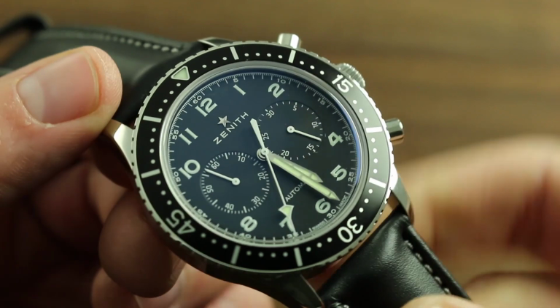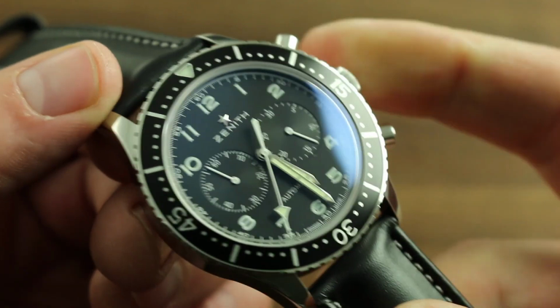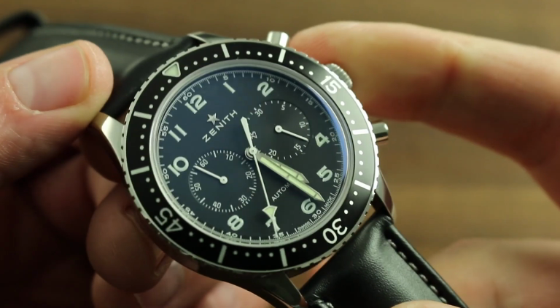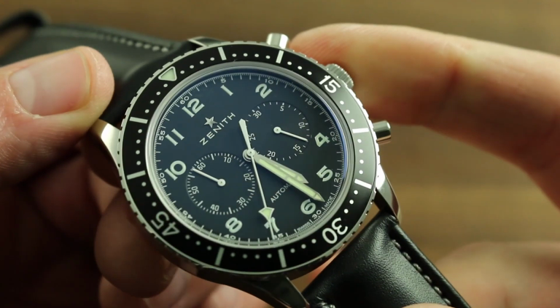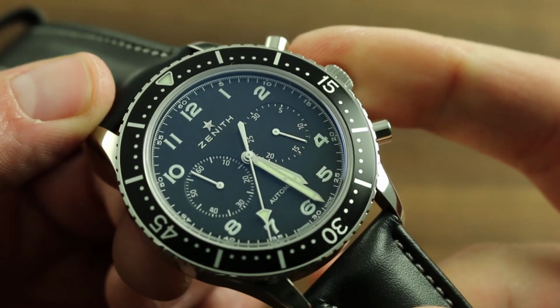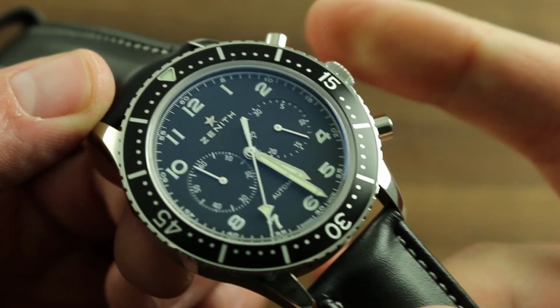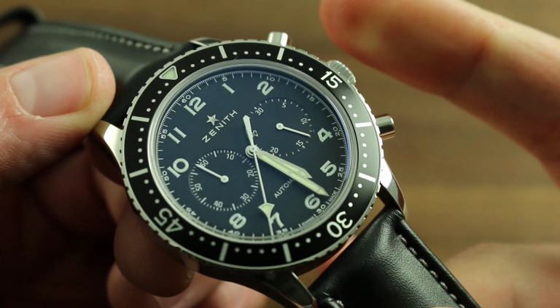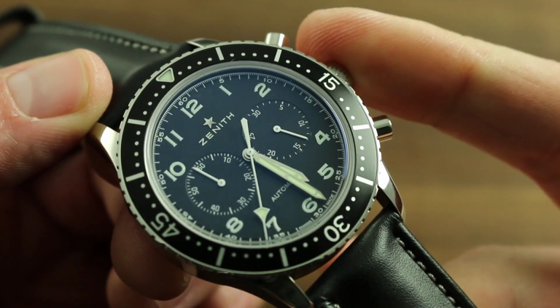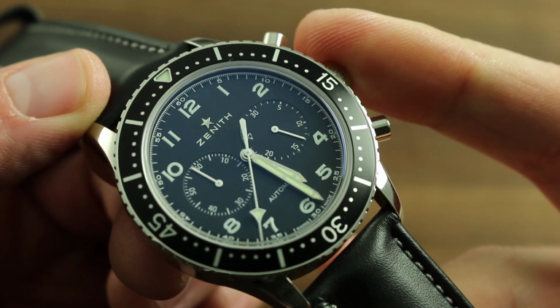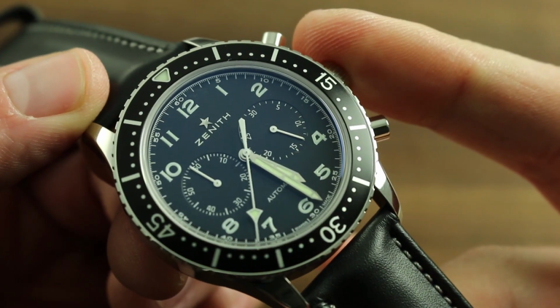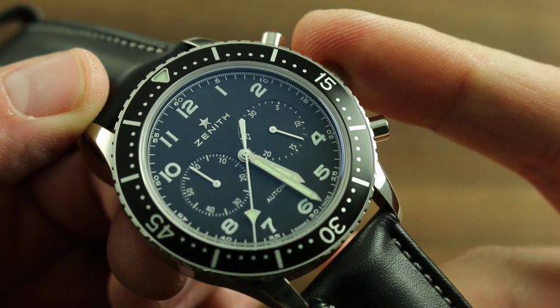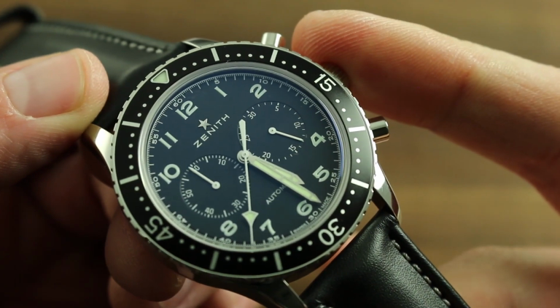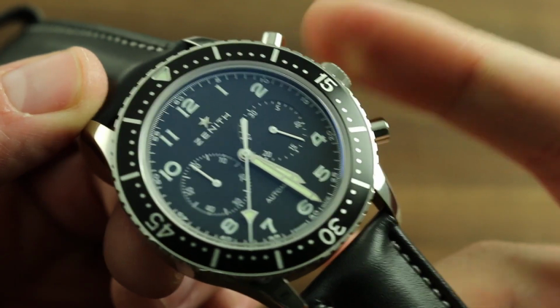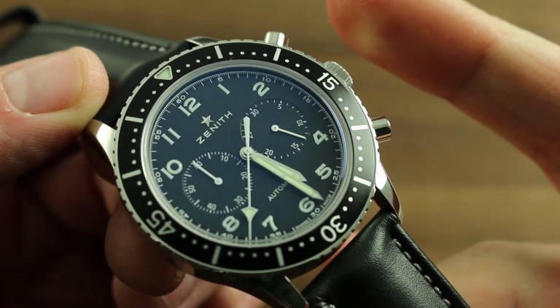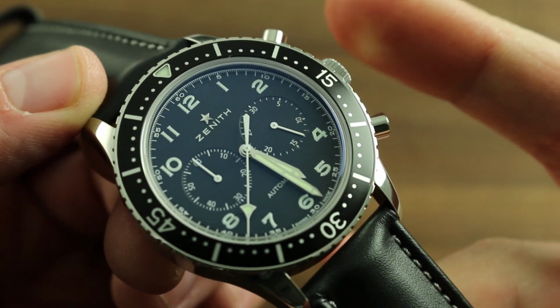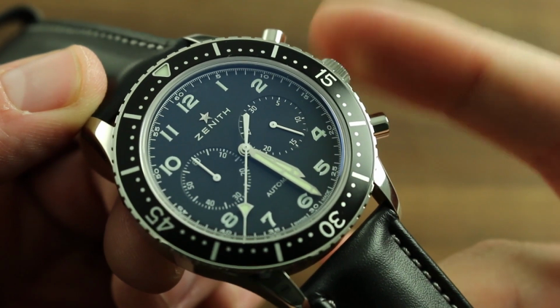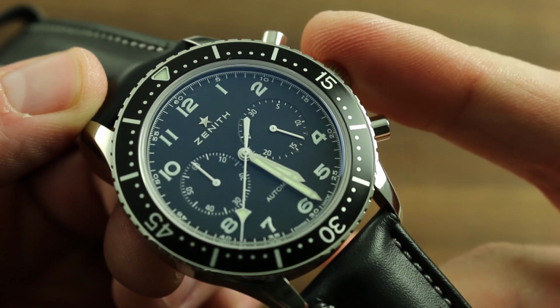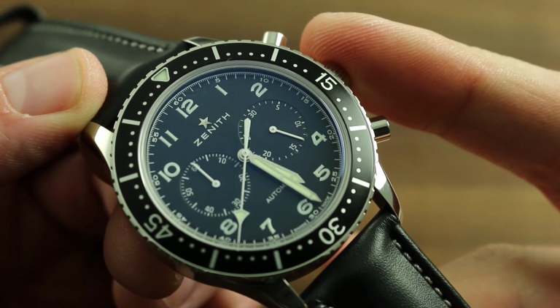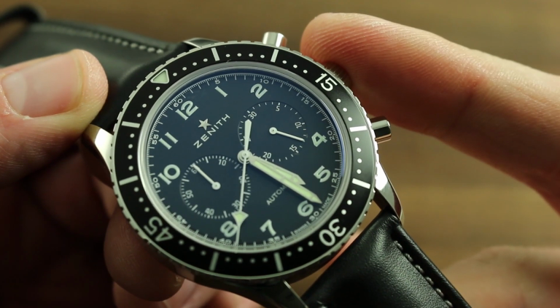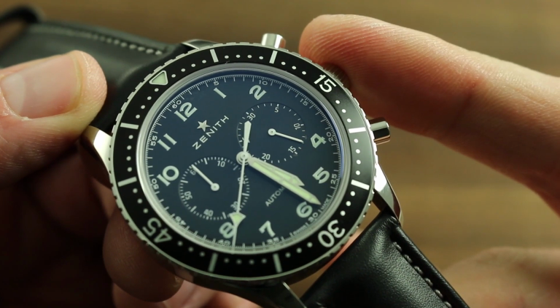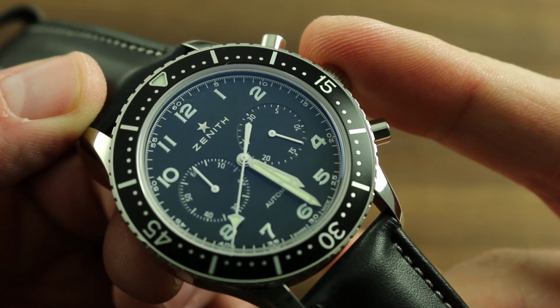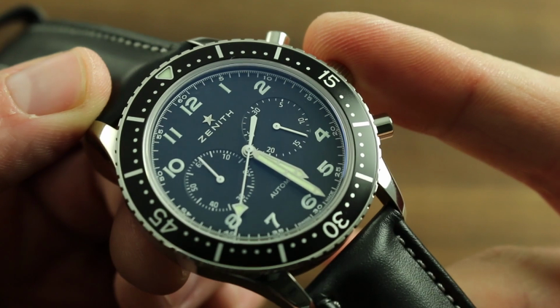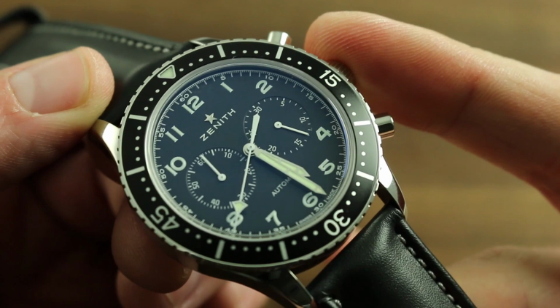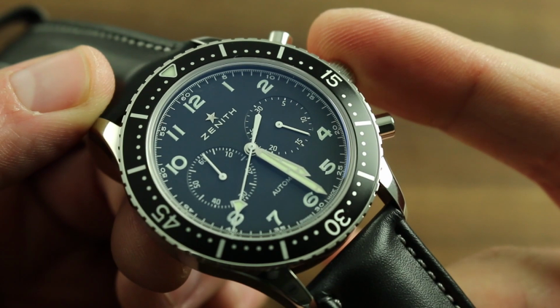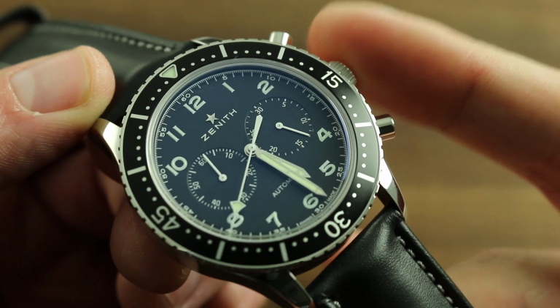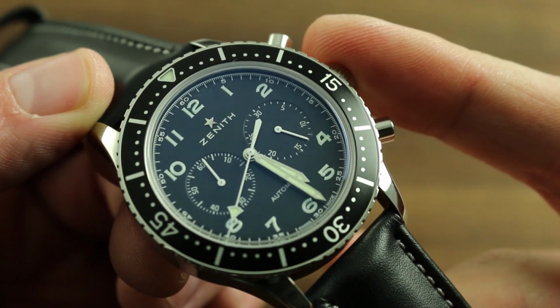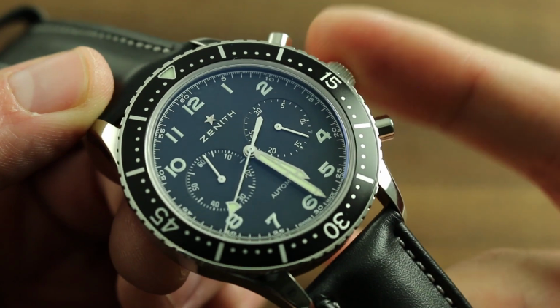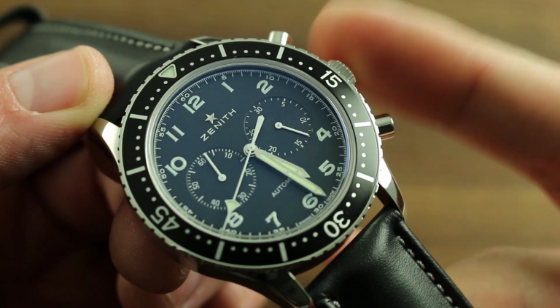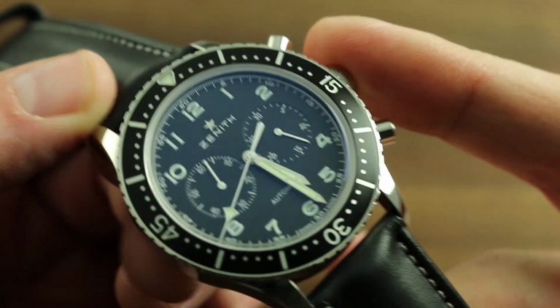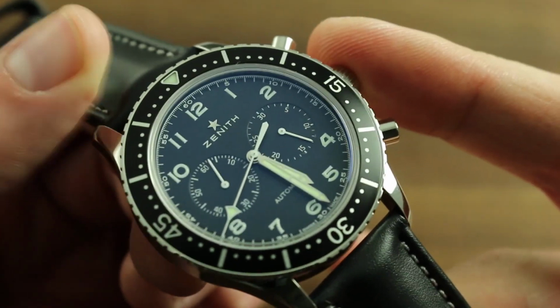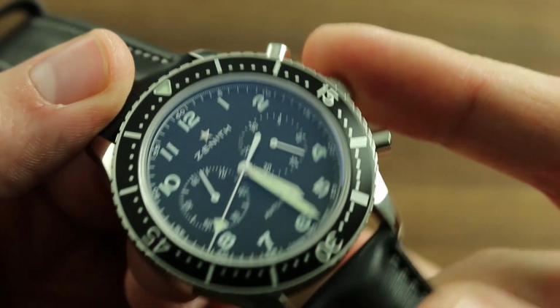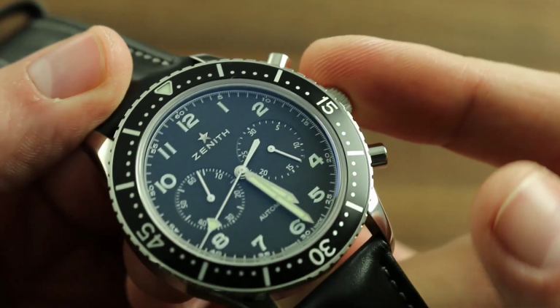It's important to note this is an automatic winding timepiece. Unlike its historical forebear, this limited edition can wind itself.